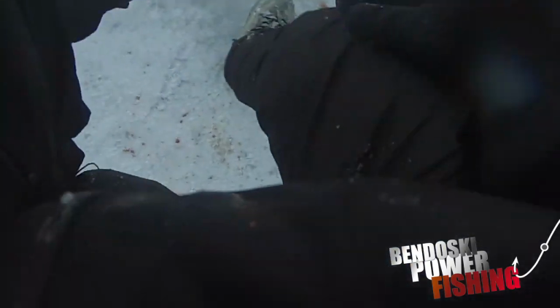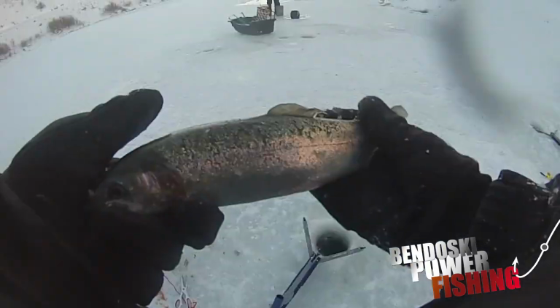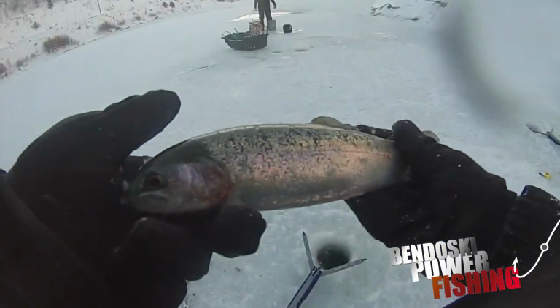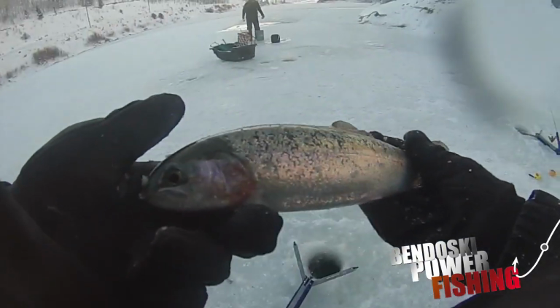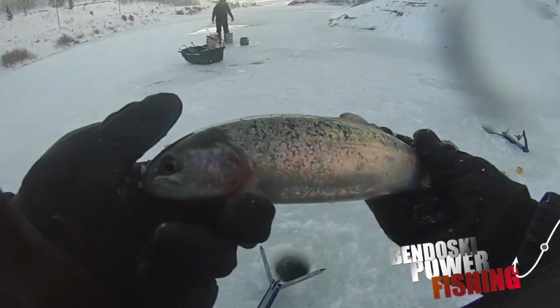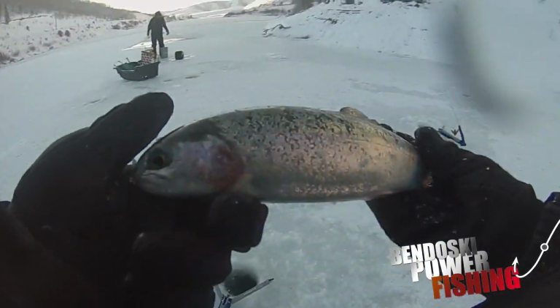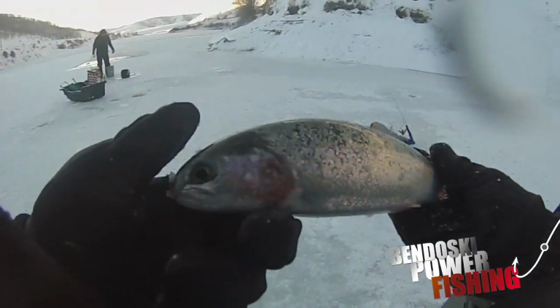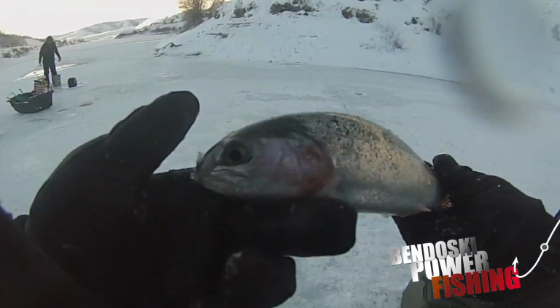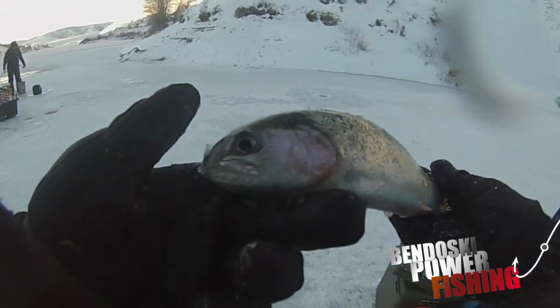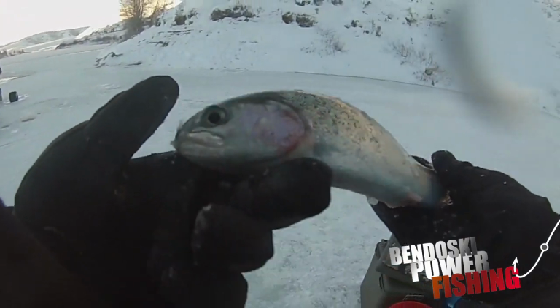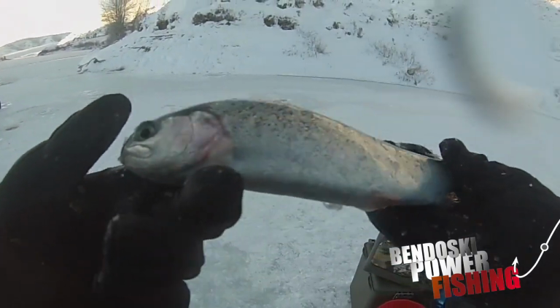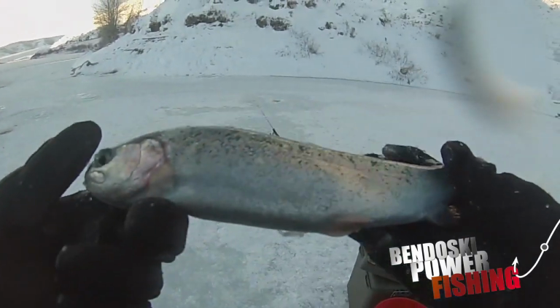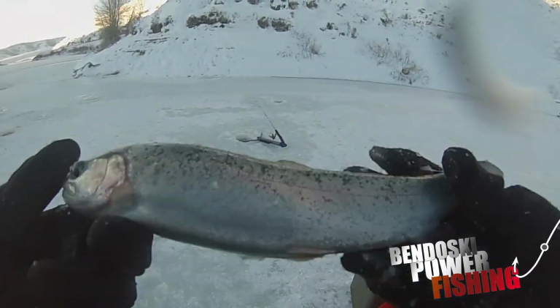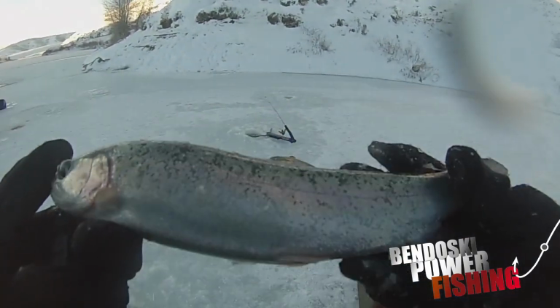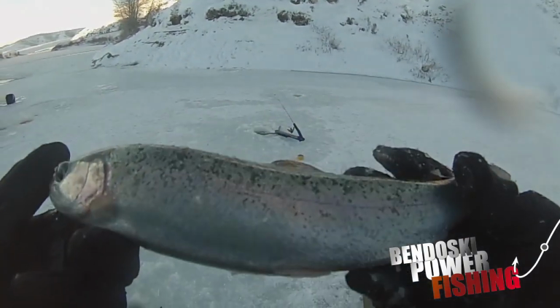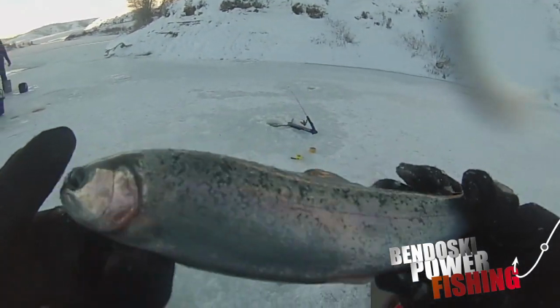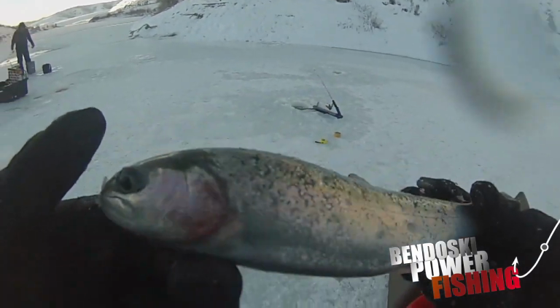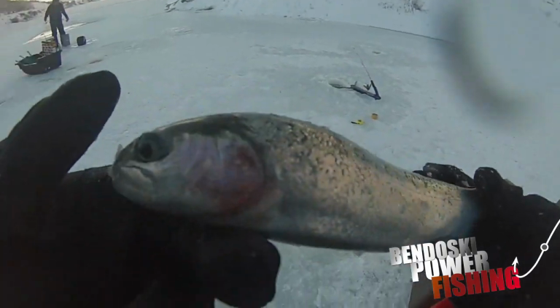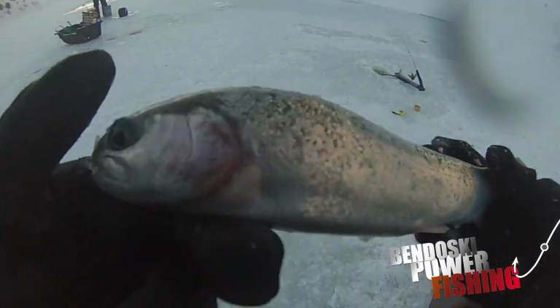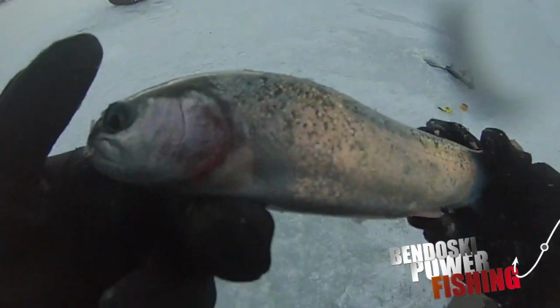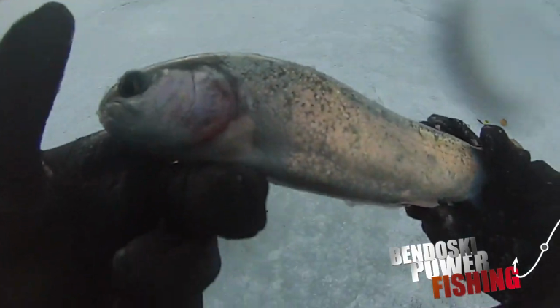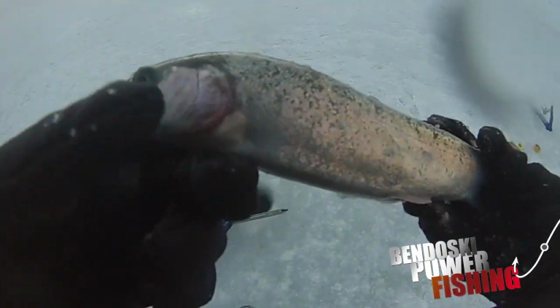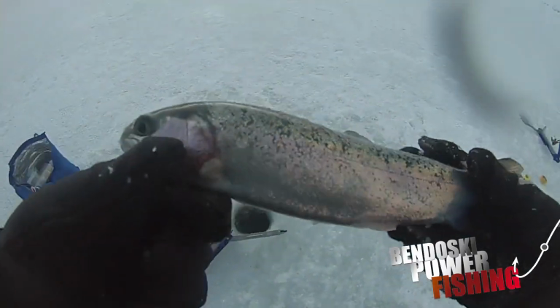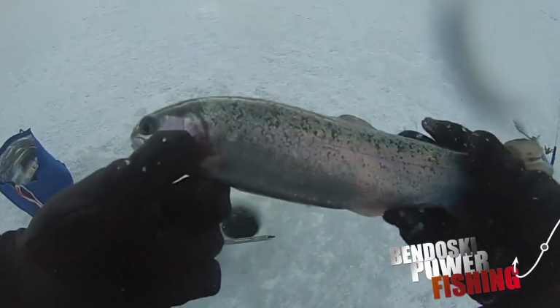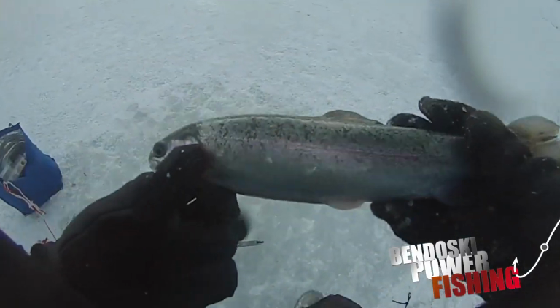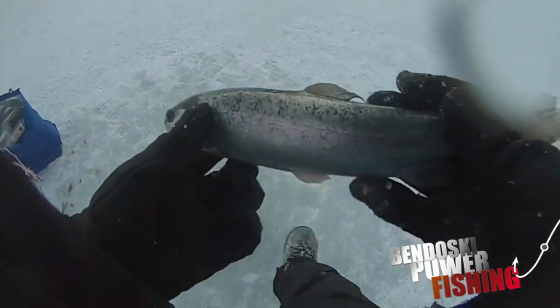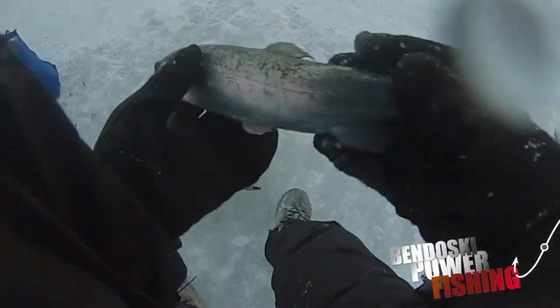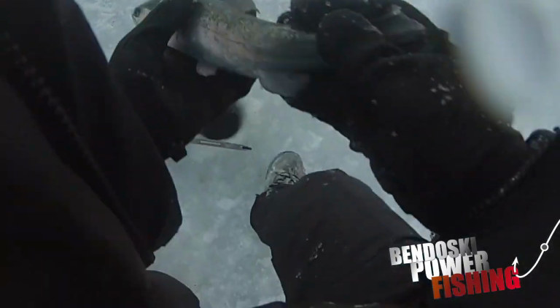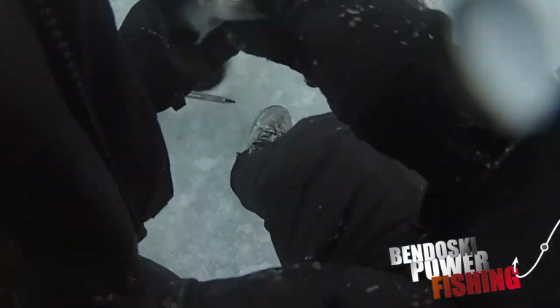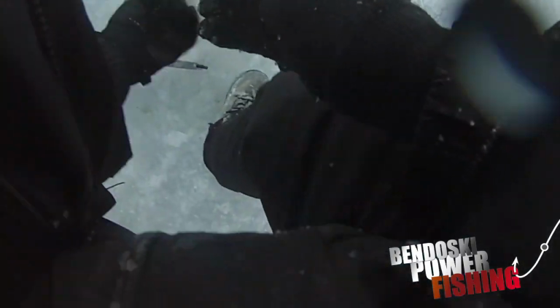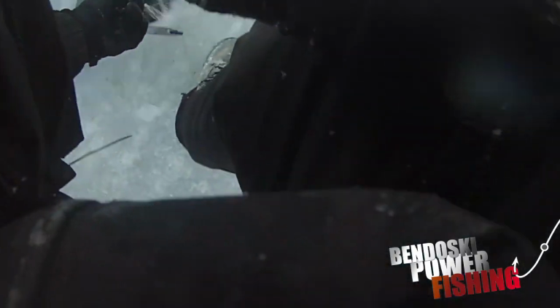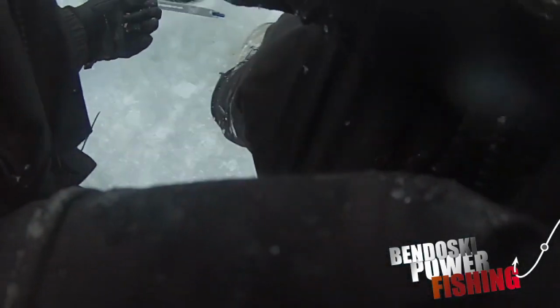Nice little rainbow here - little ones, we'll toss them right back in the water.